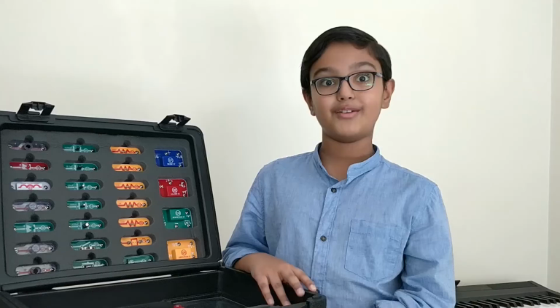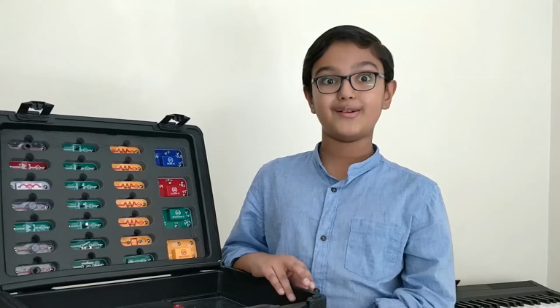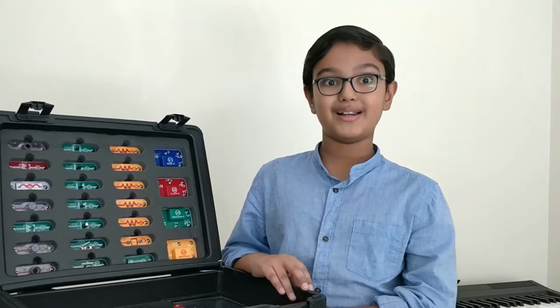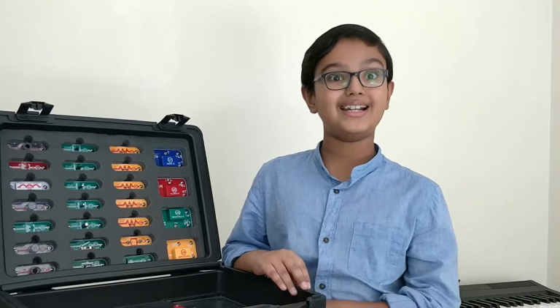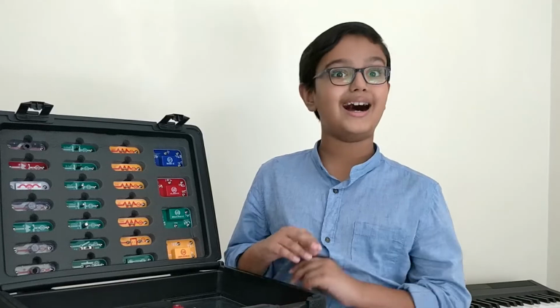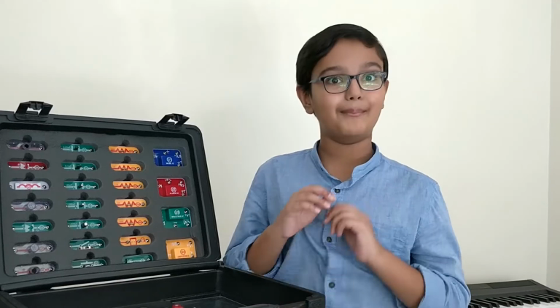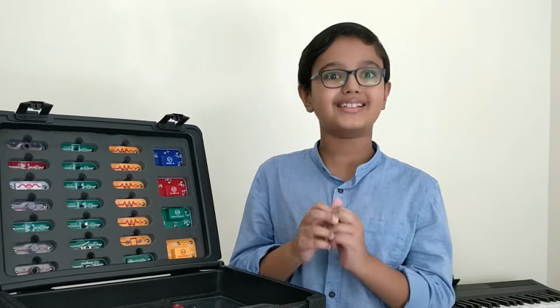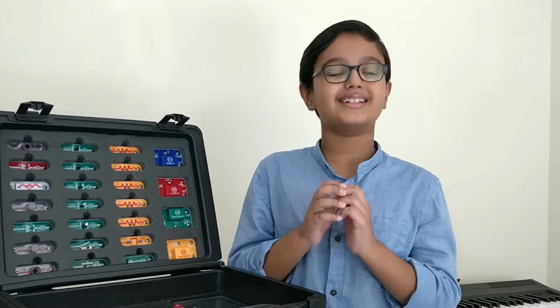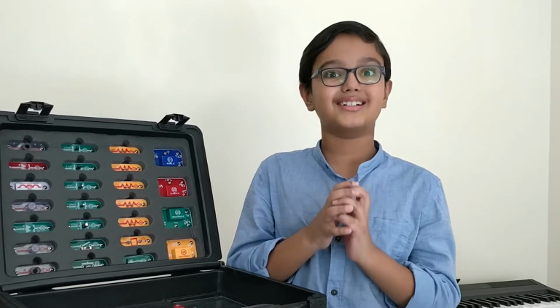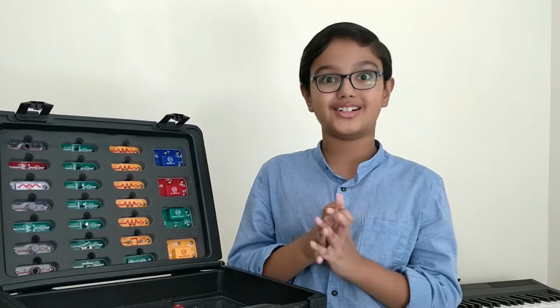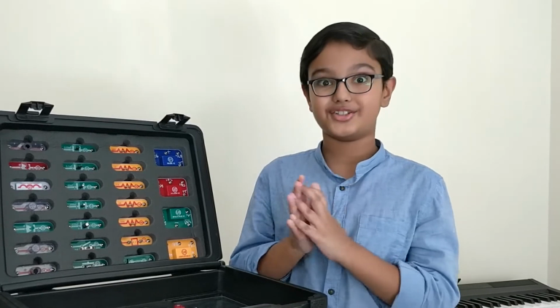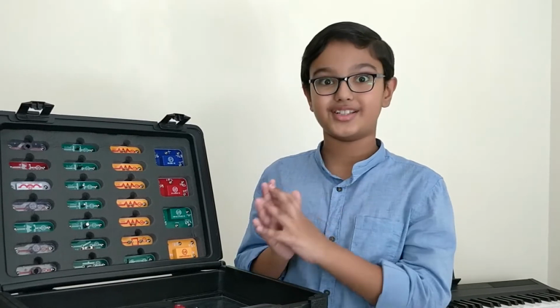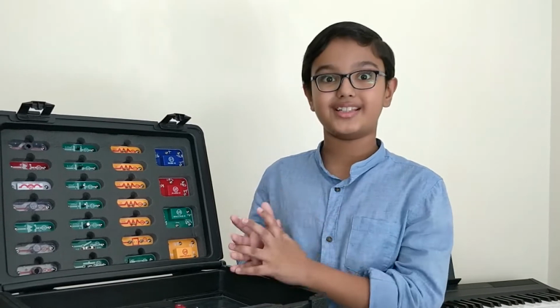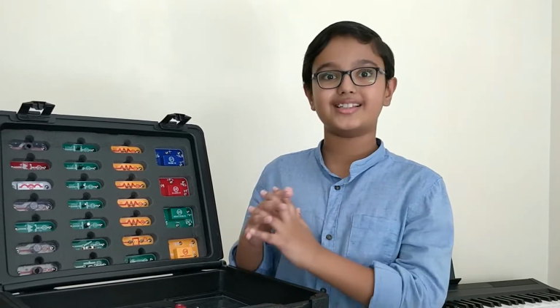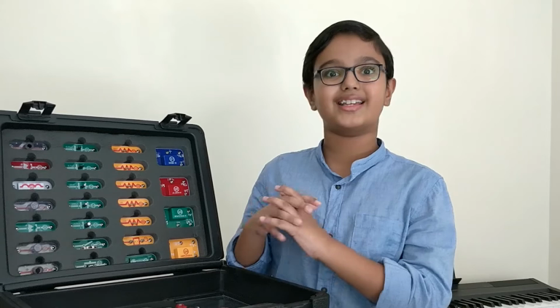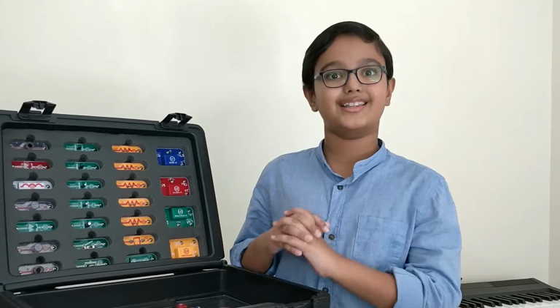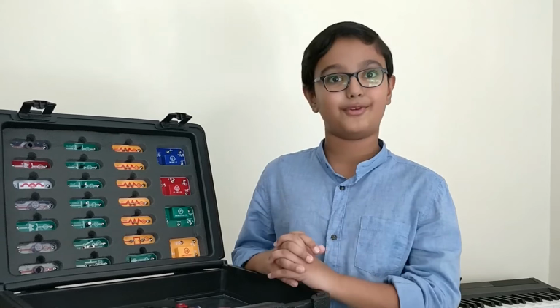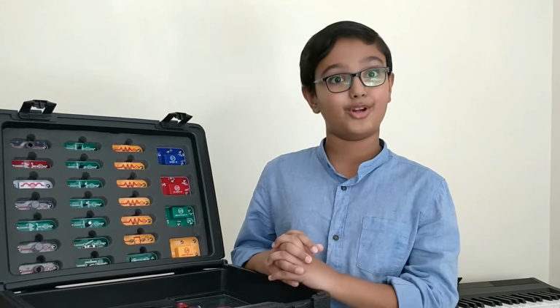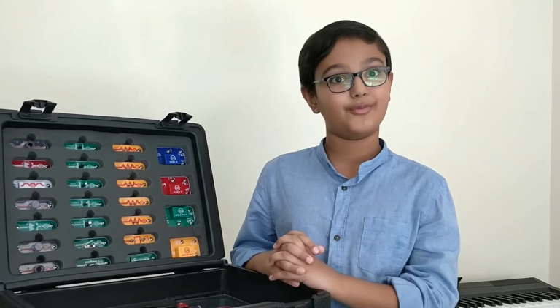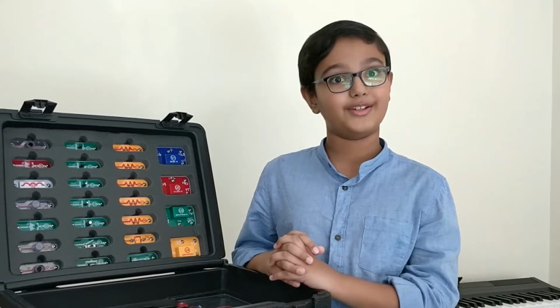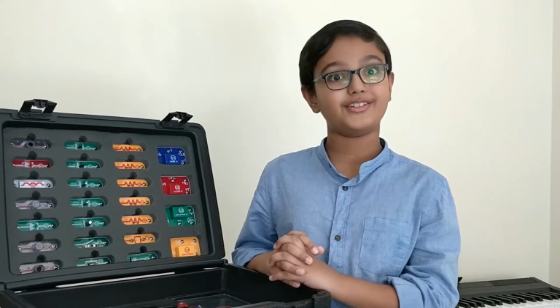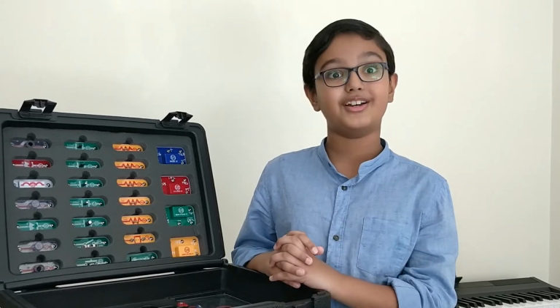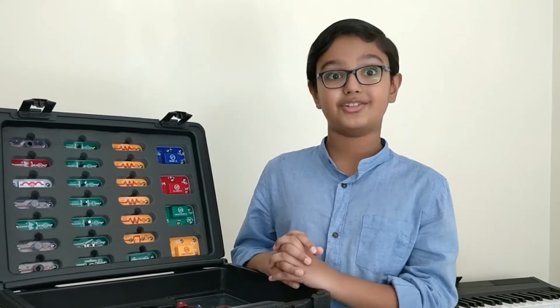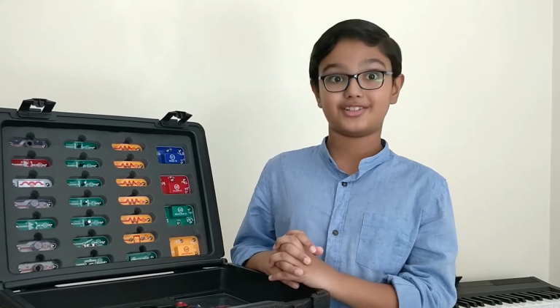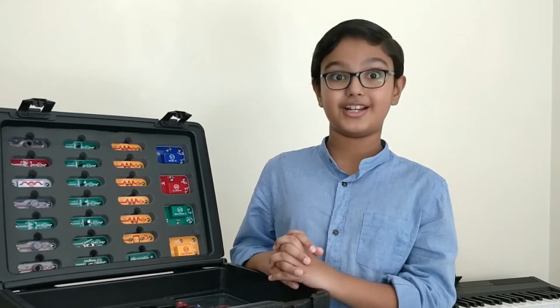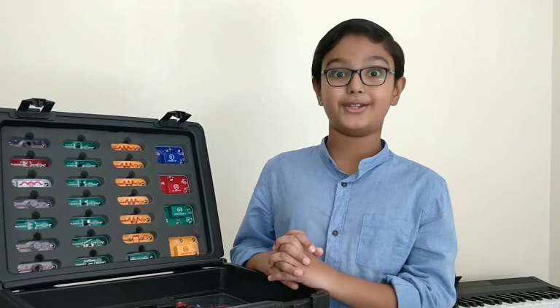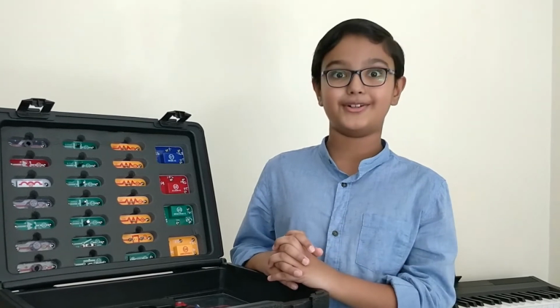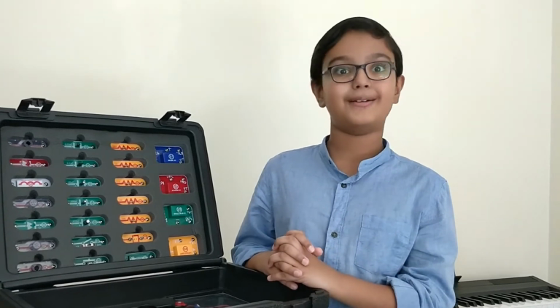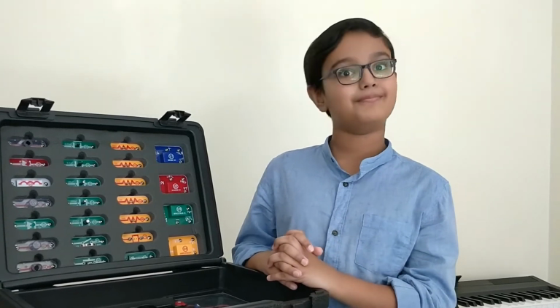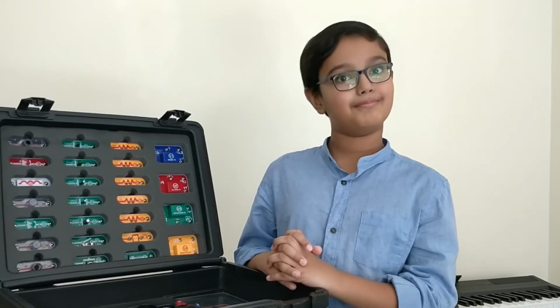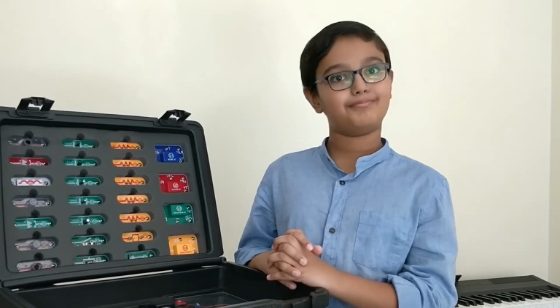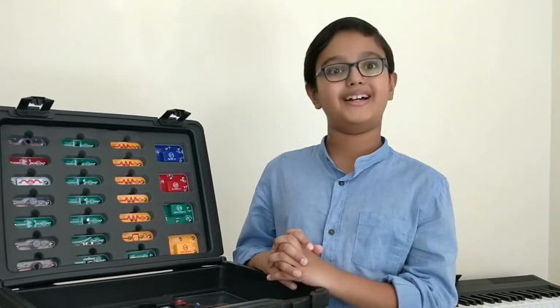We will build amazing circuits using this in the following videos. So stay tuned. Bye.